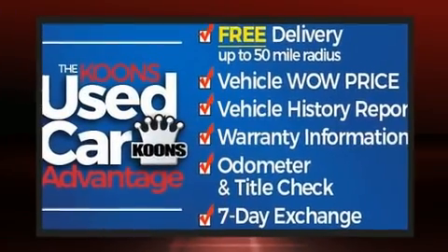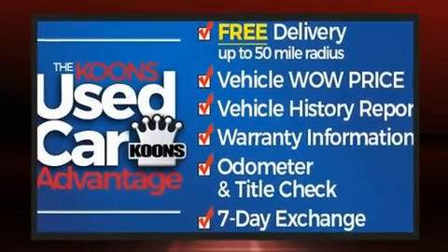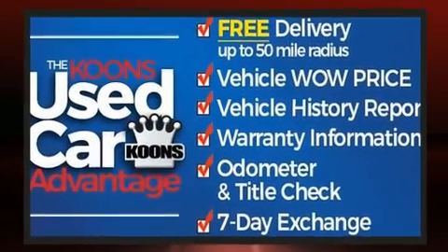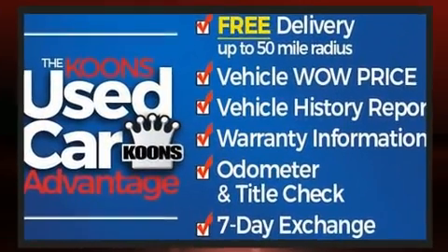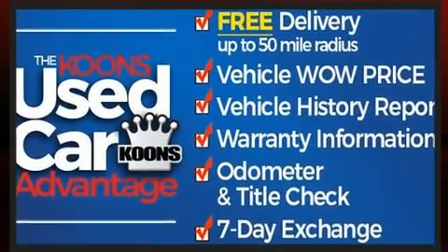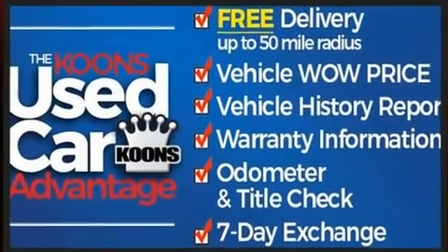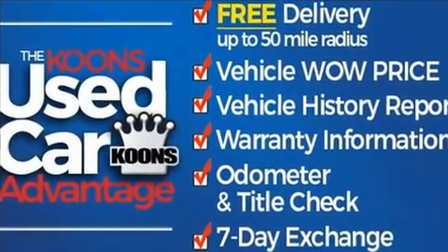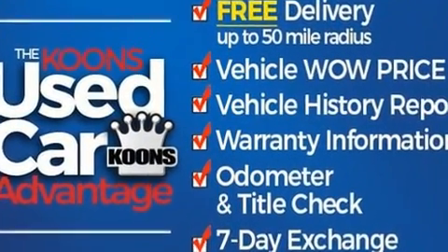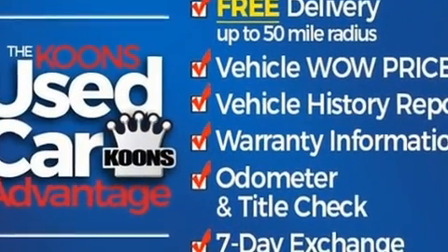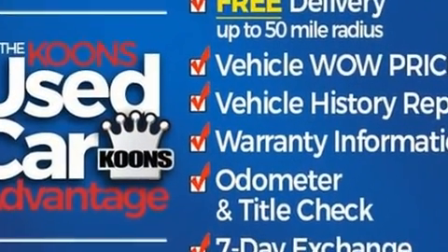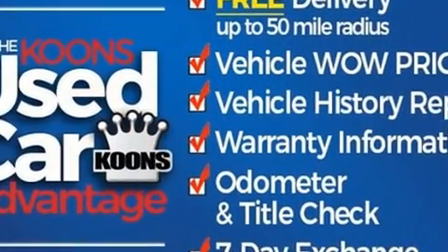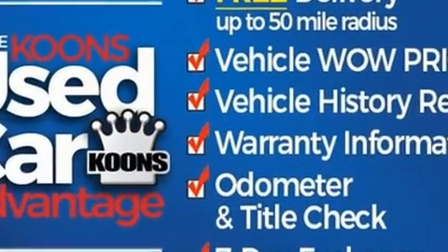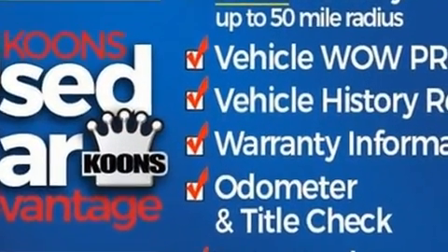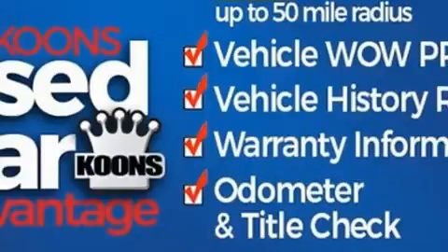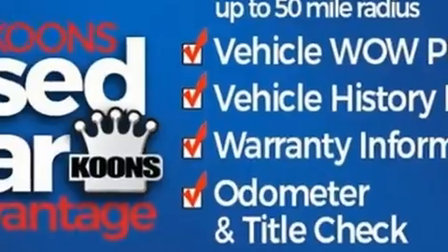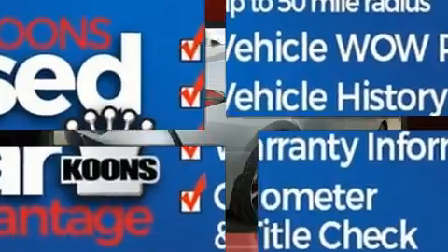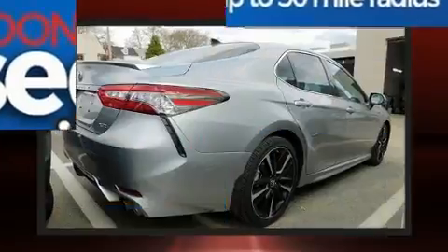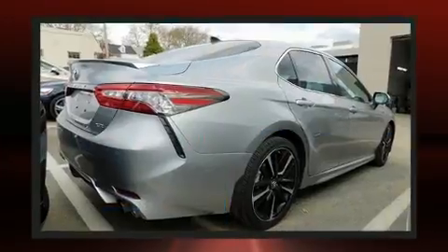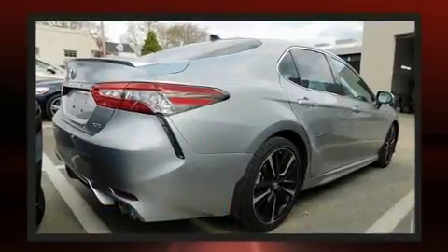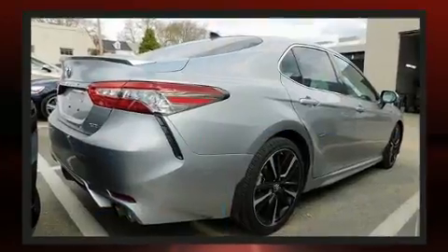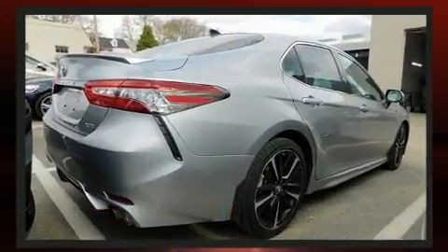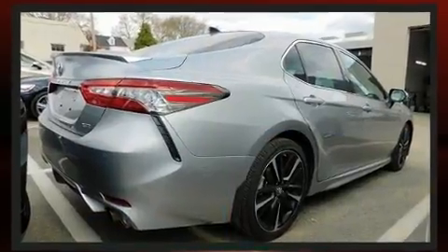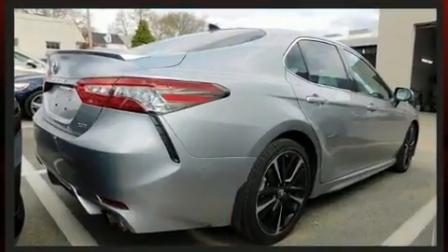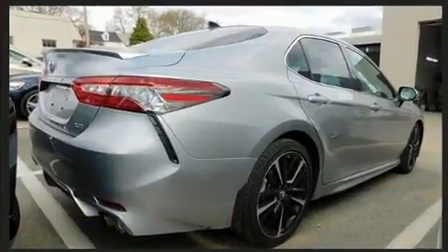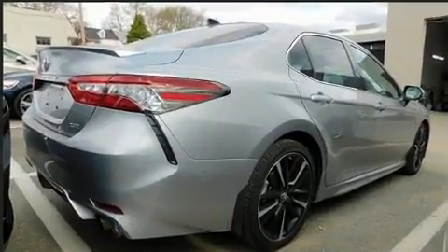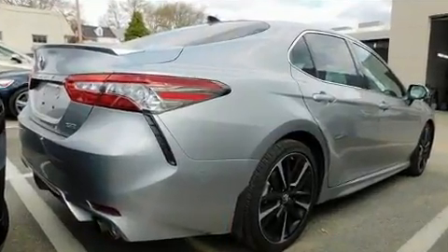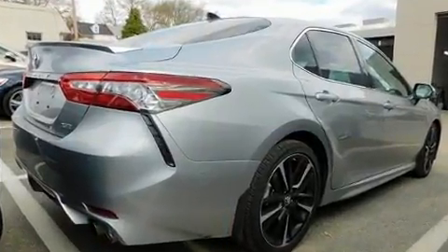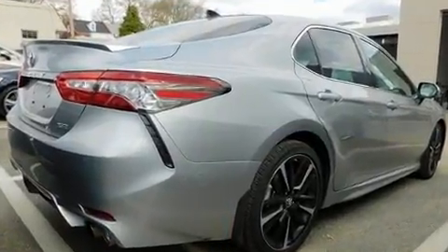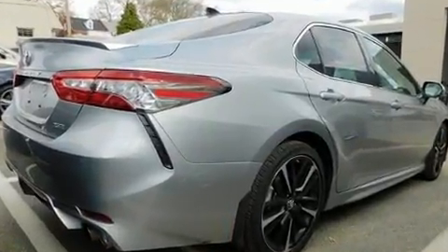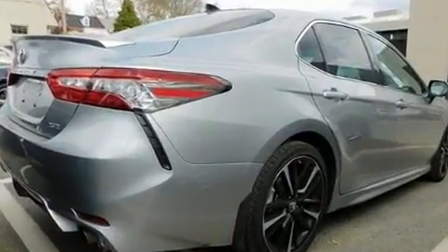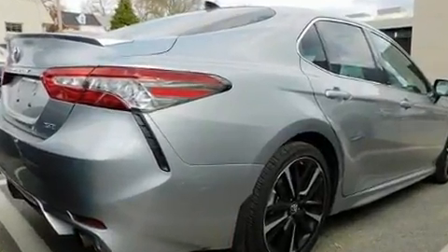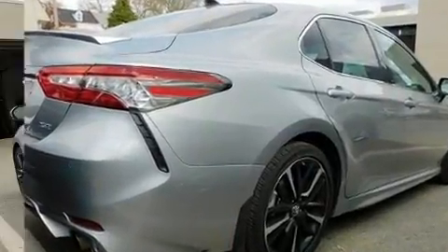It features a front-wheel drive platform, an automatic transmission, and a 2.5-liter four-cylinder engine.